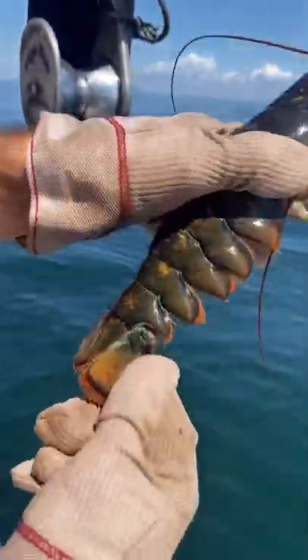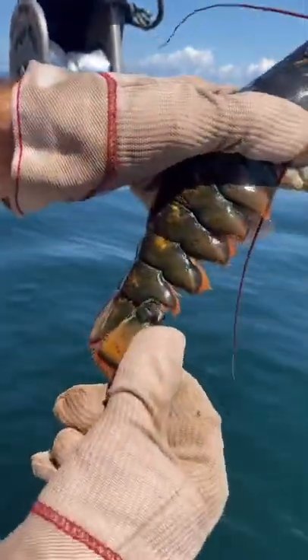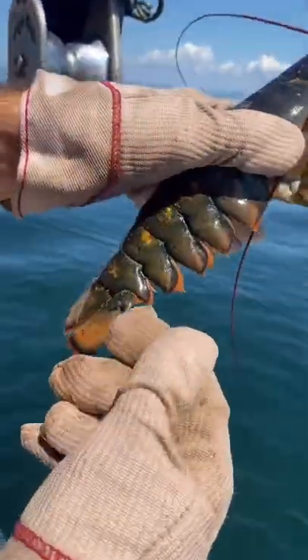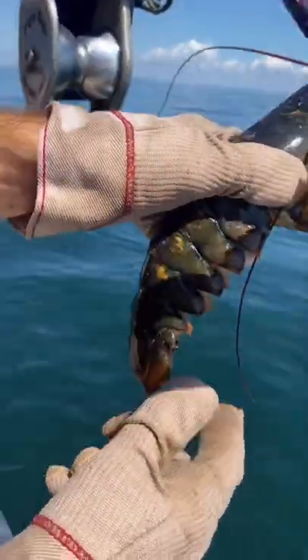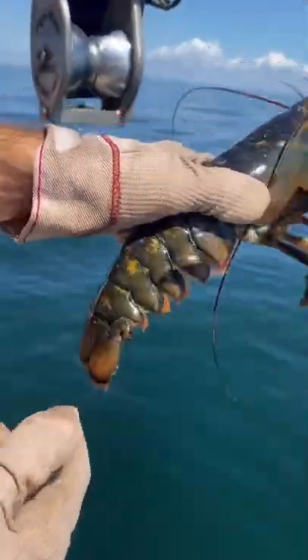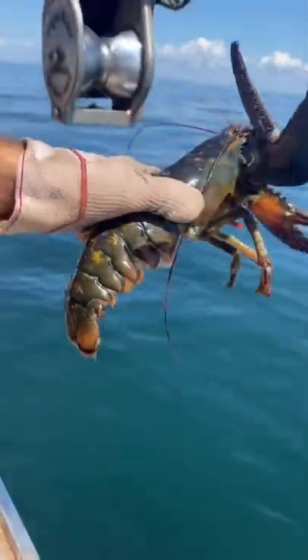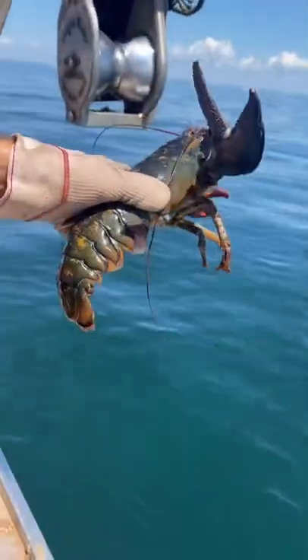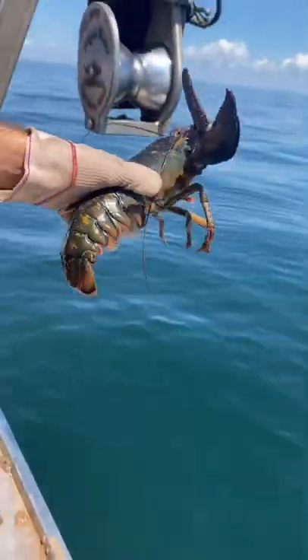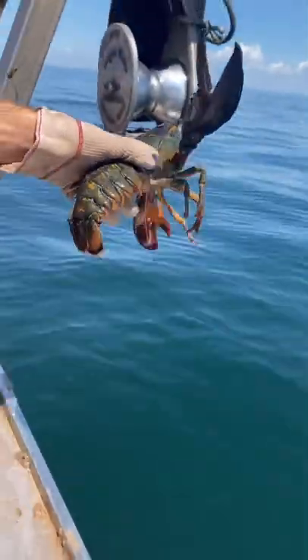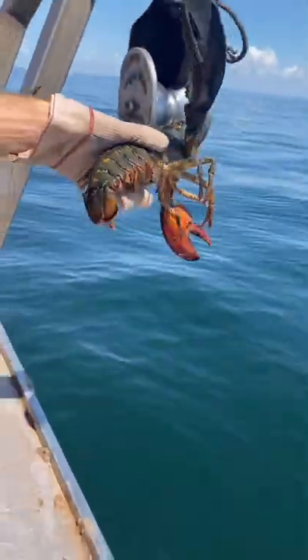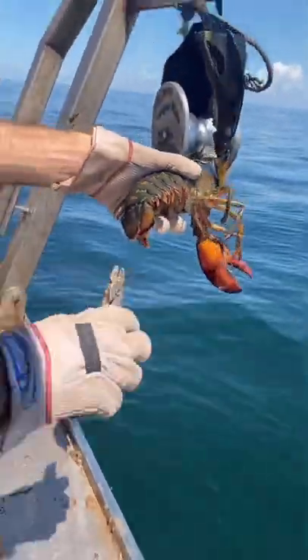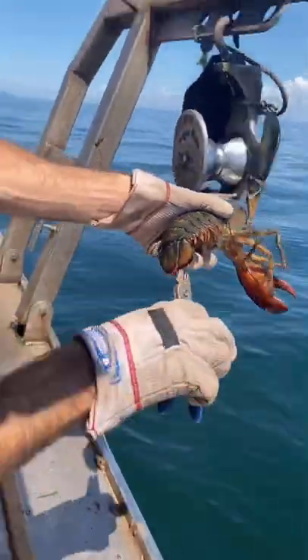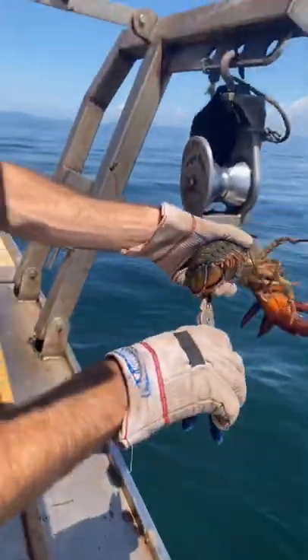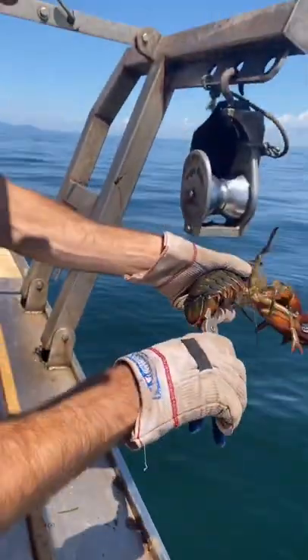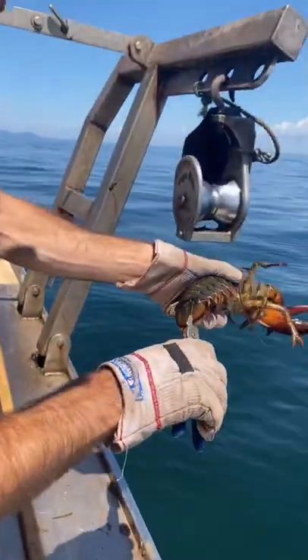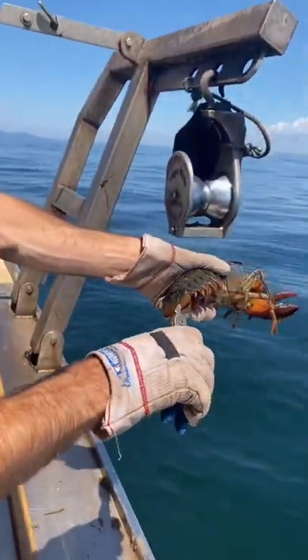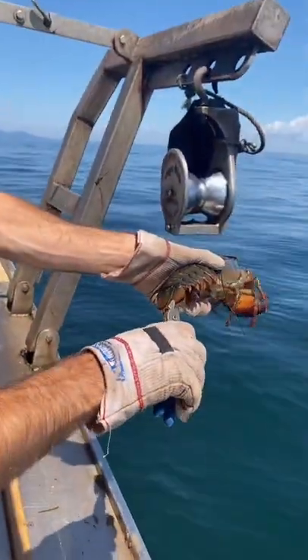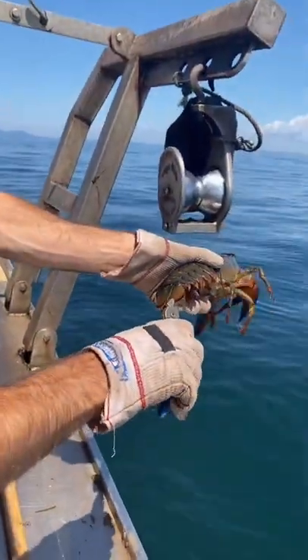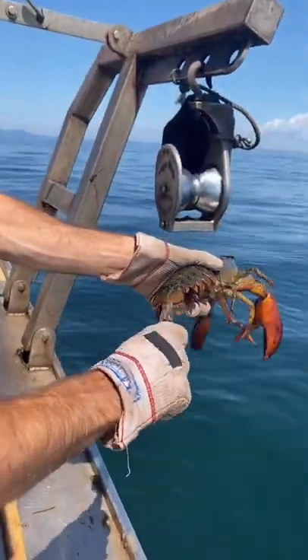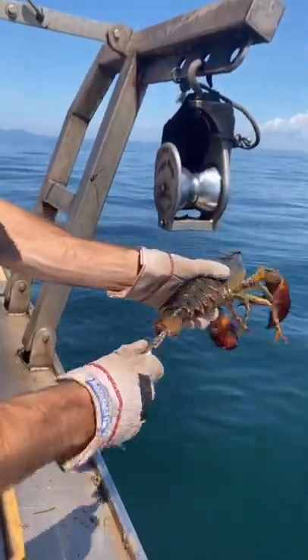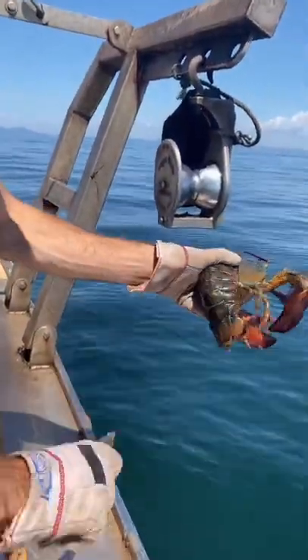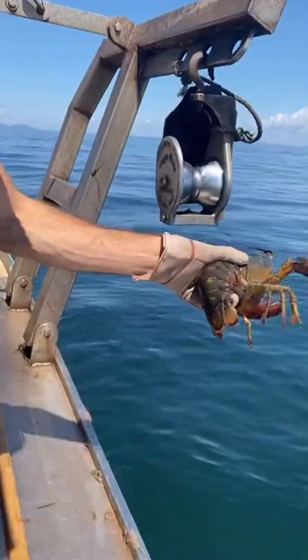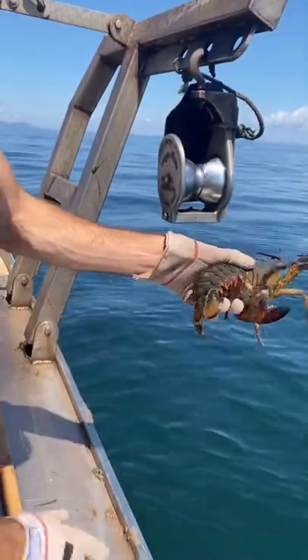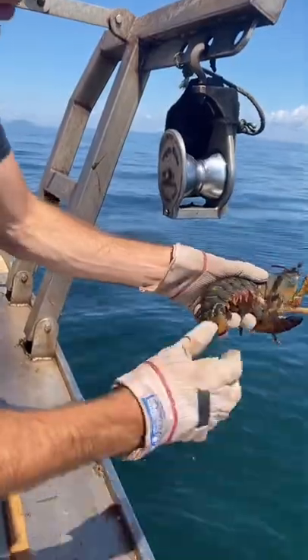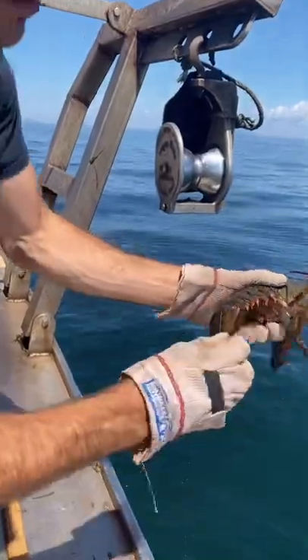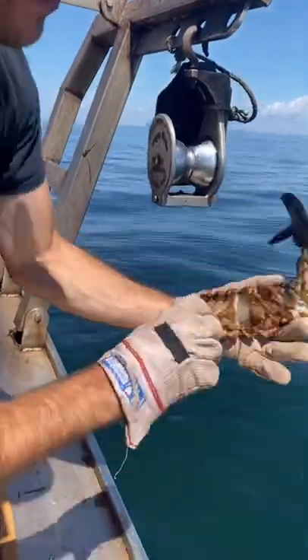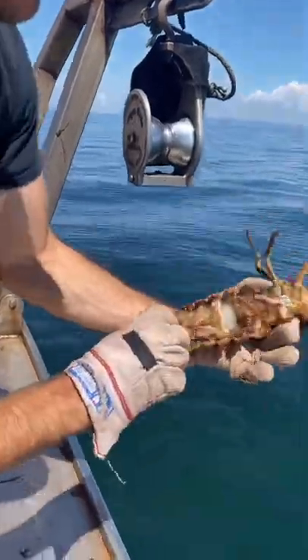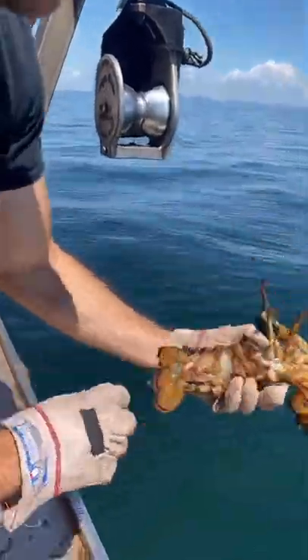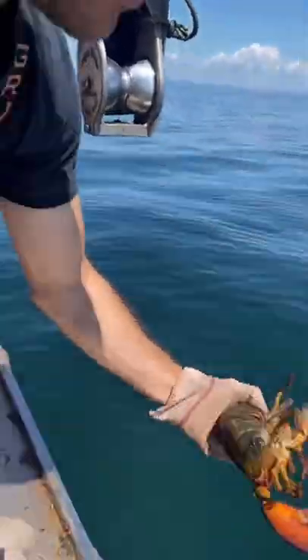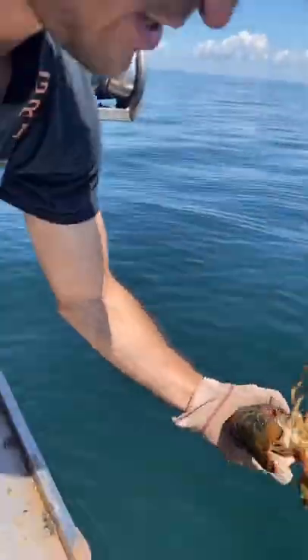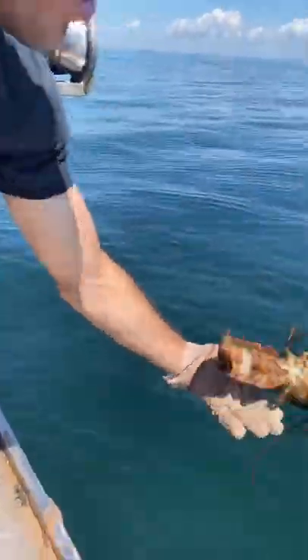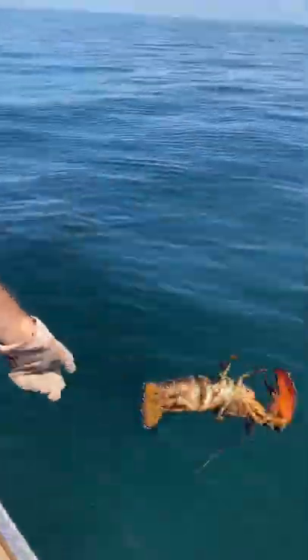Nobody's punched her yet, so we're going to give her a quick notch and send her home.